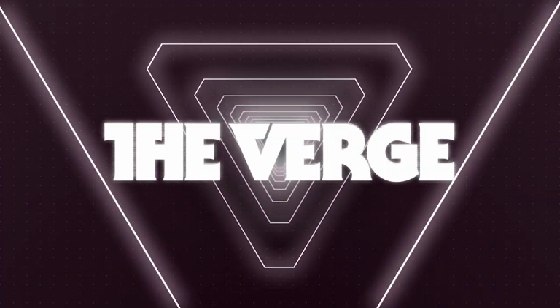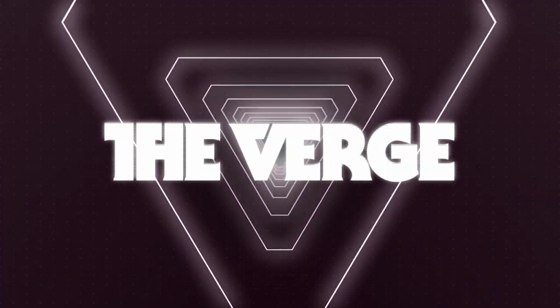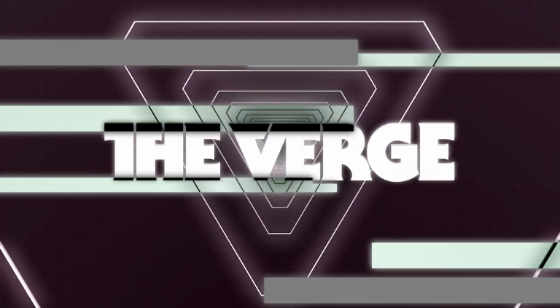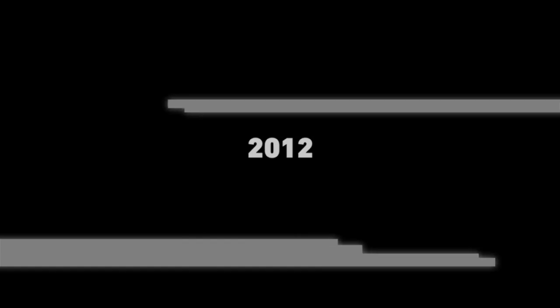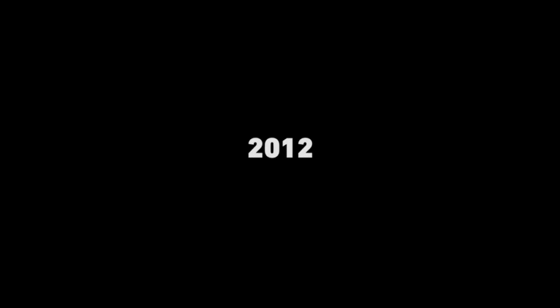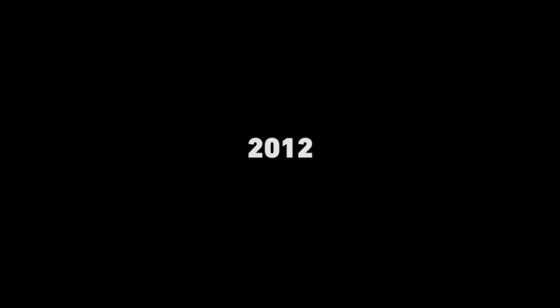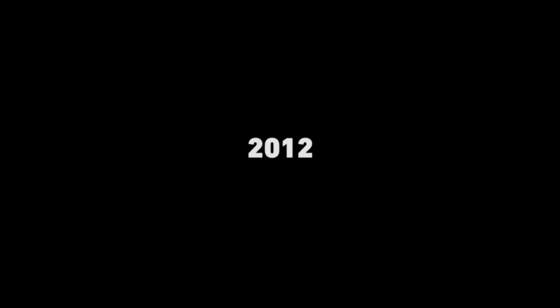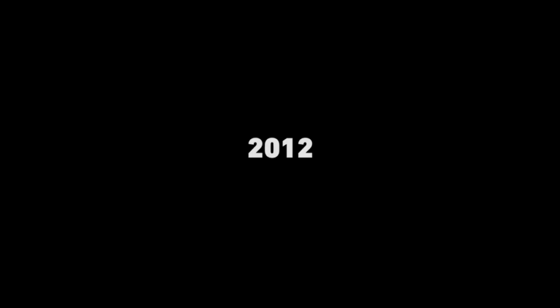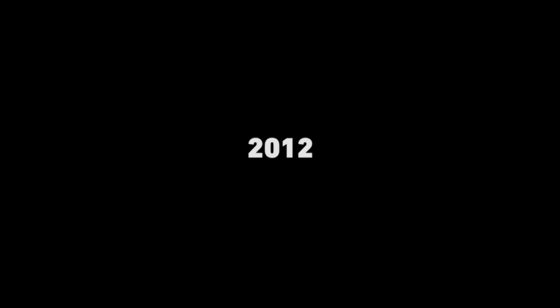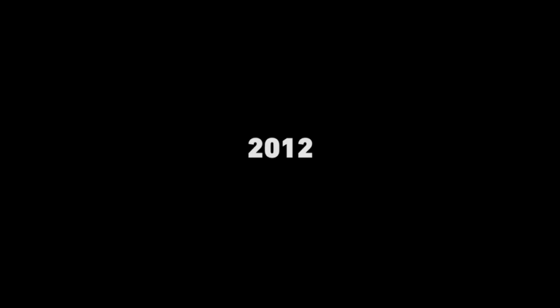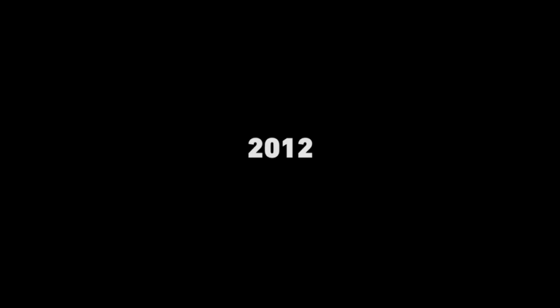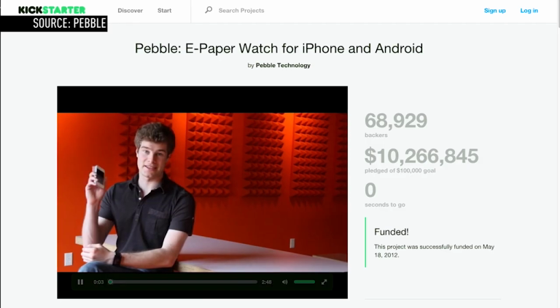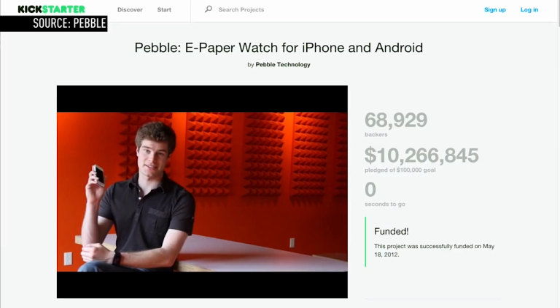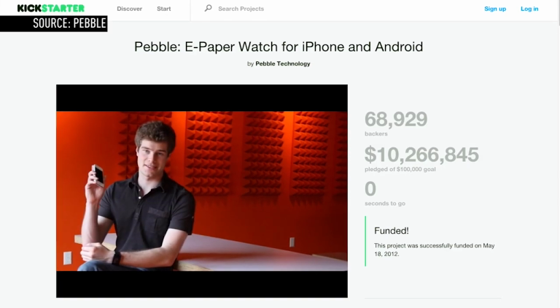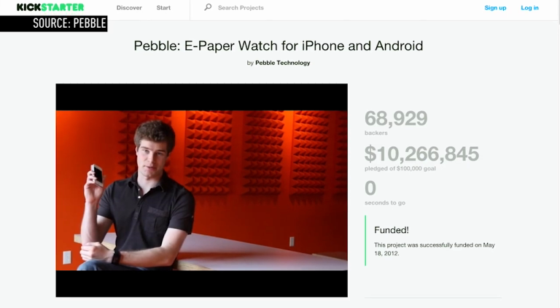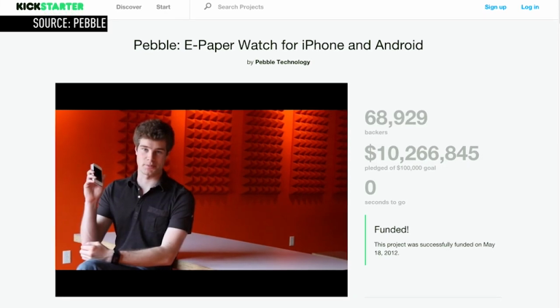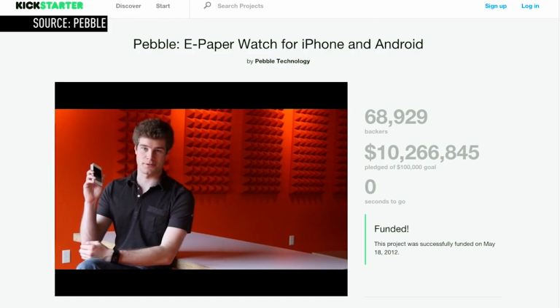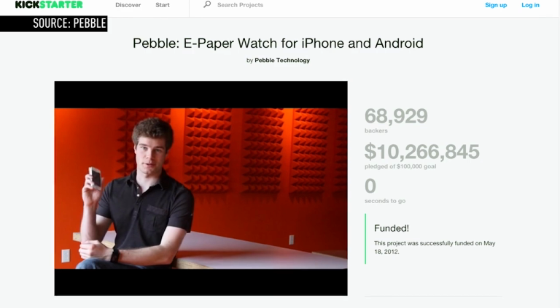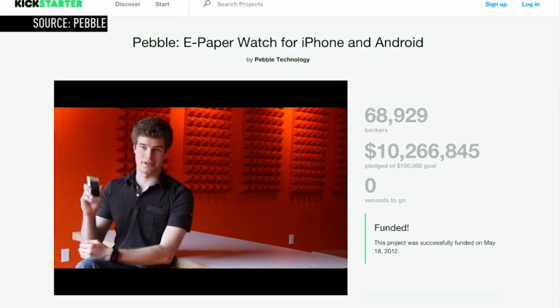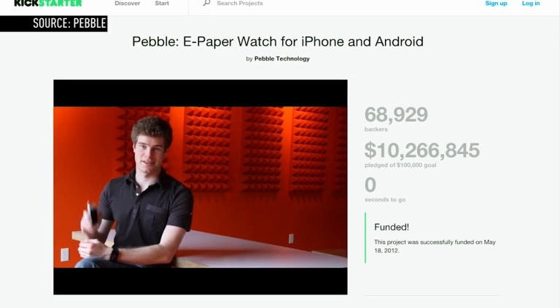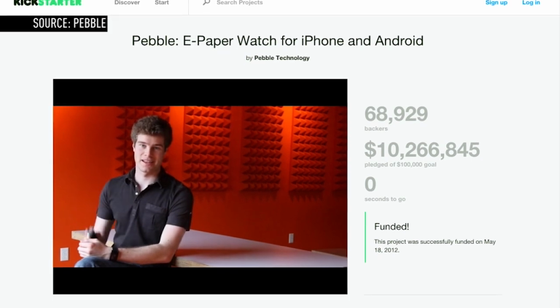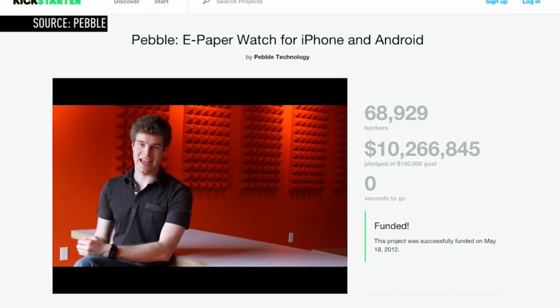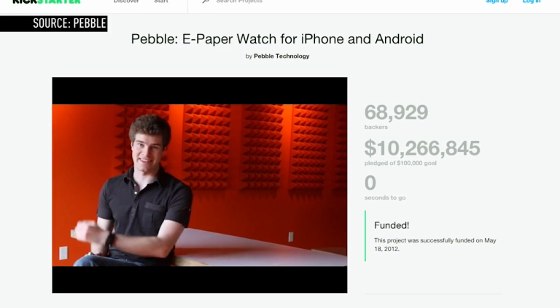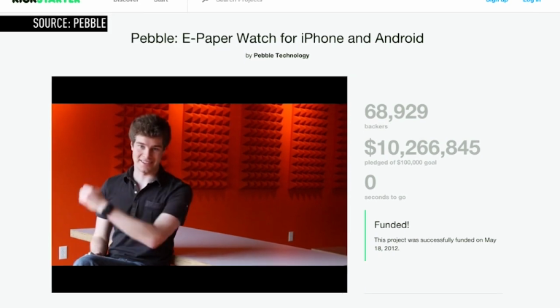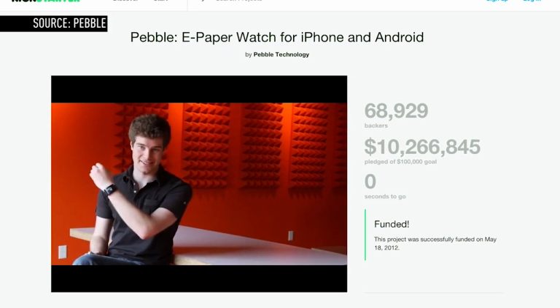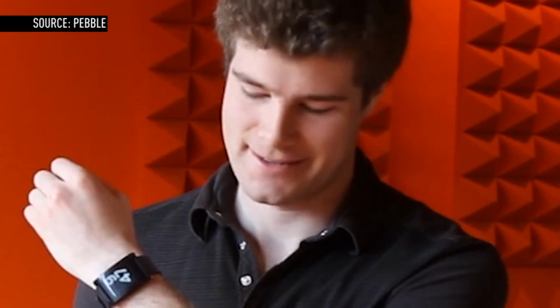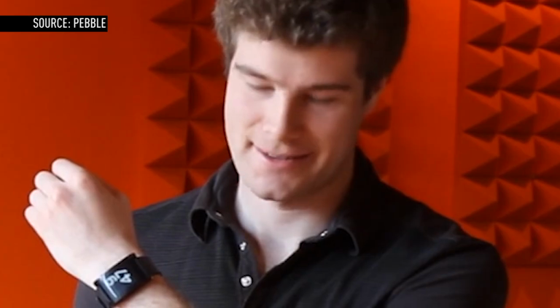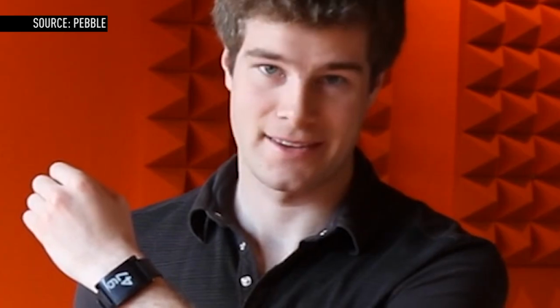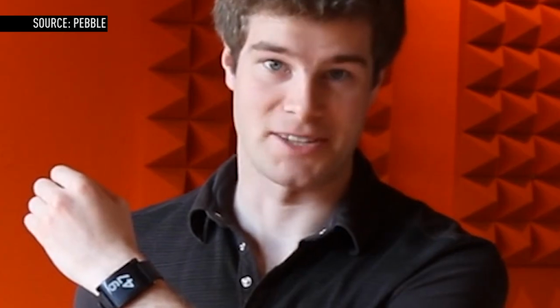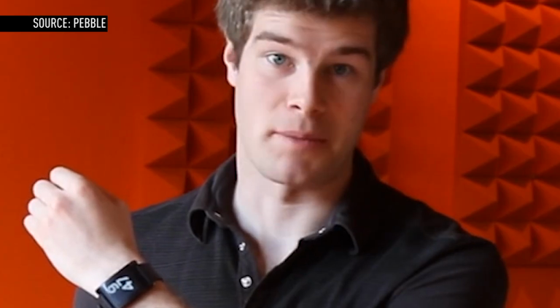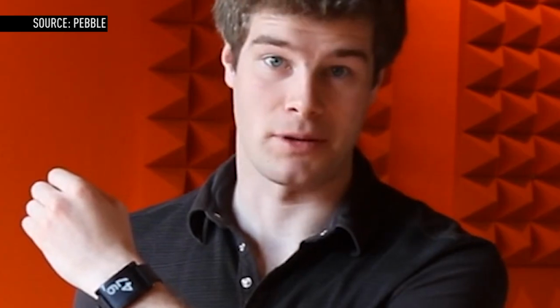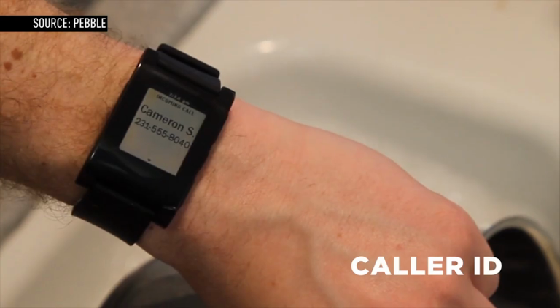Hi Kickstarter, my name is Eric. This is my smartphone. And this is my Pebble.